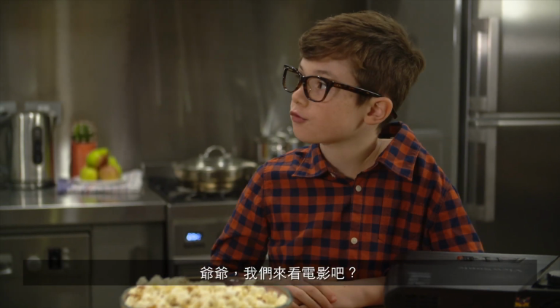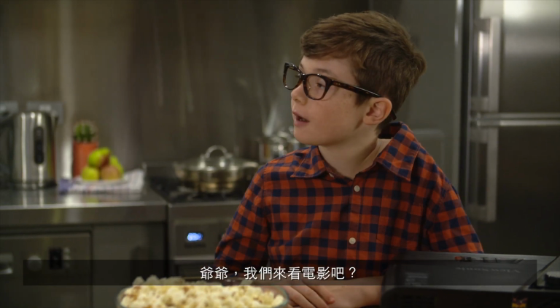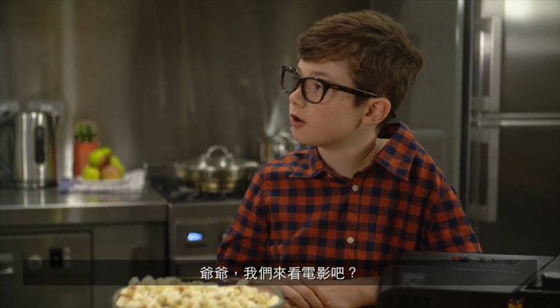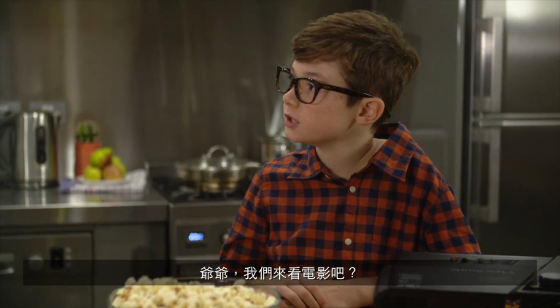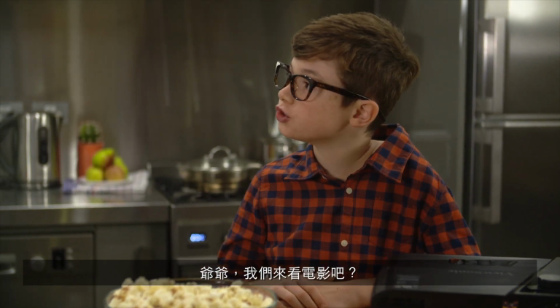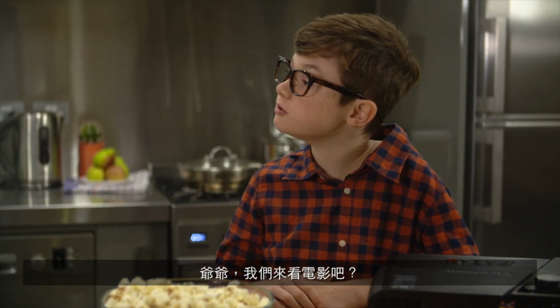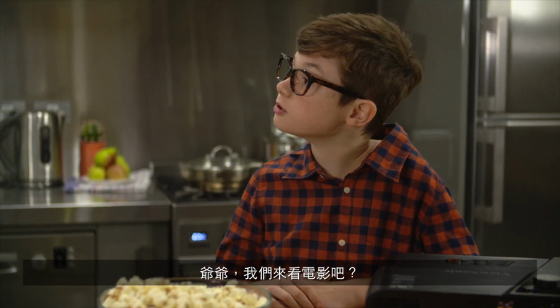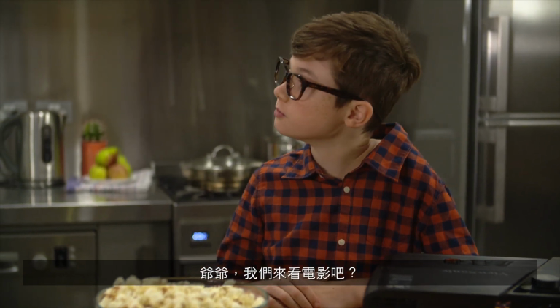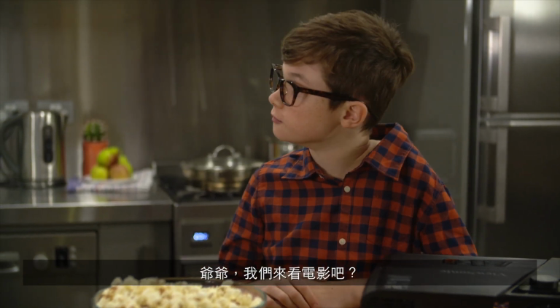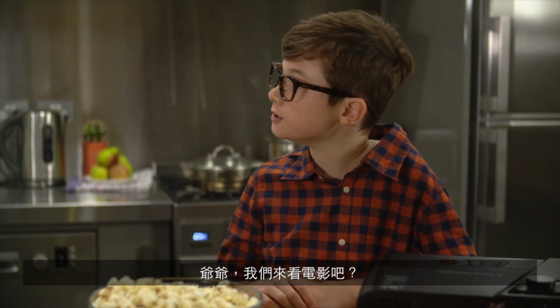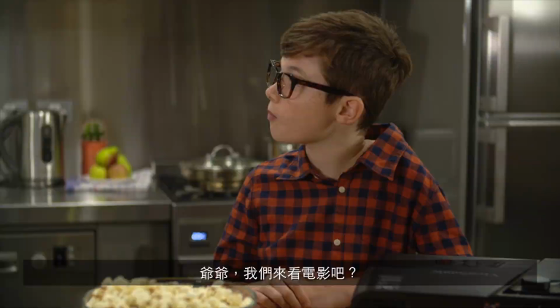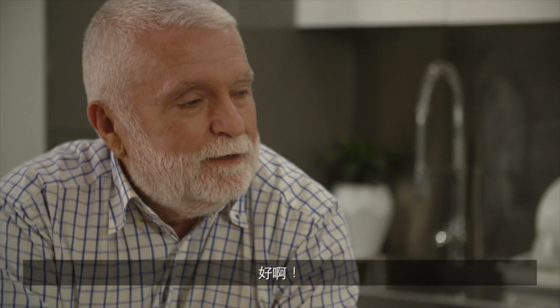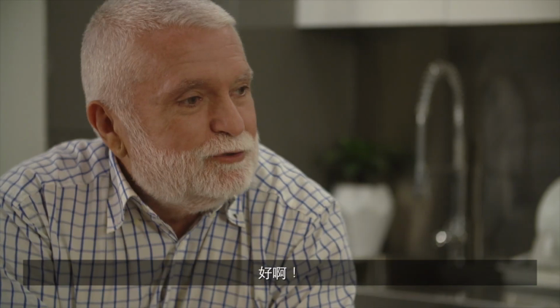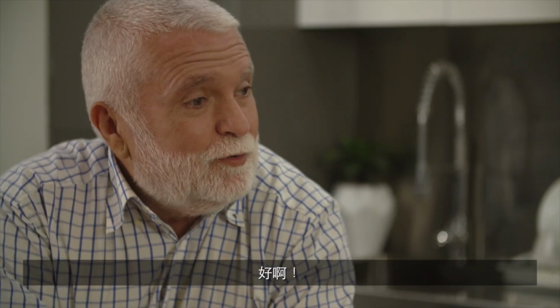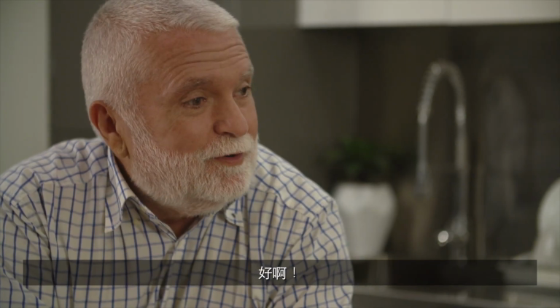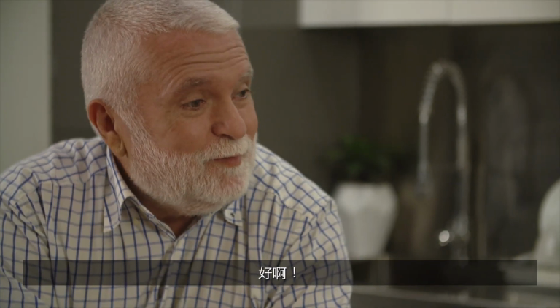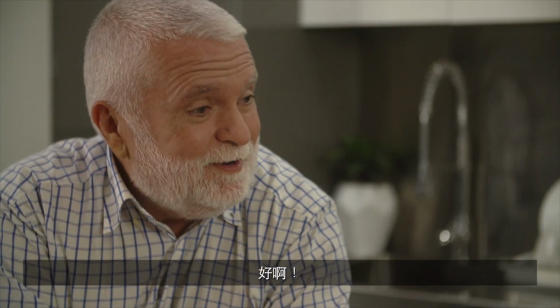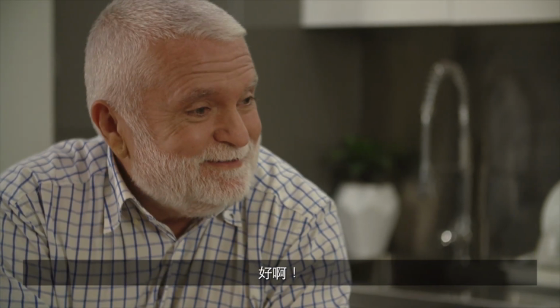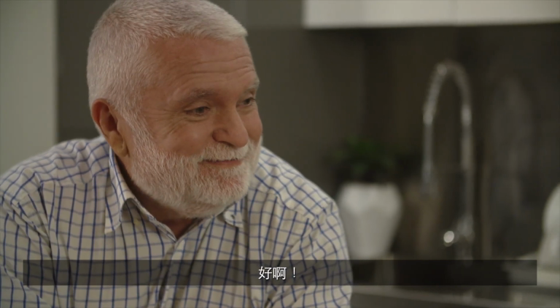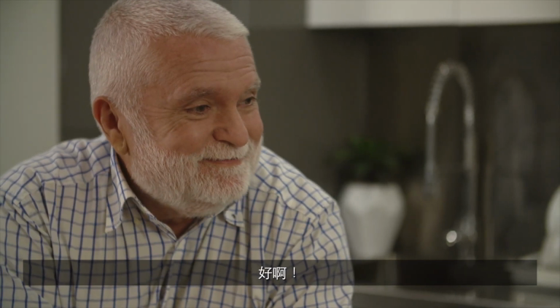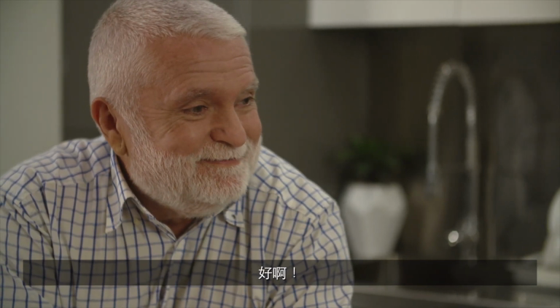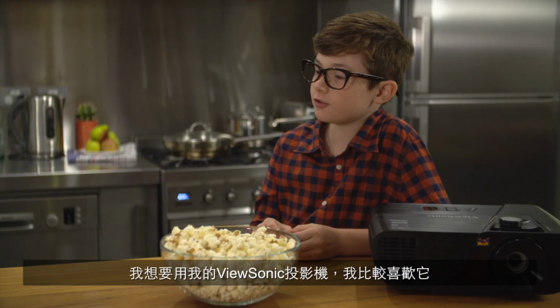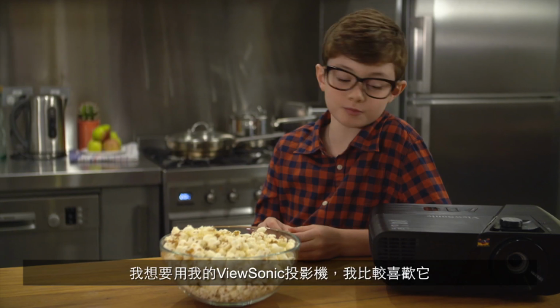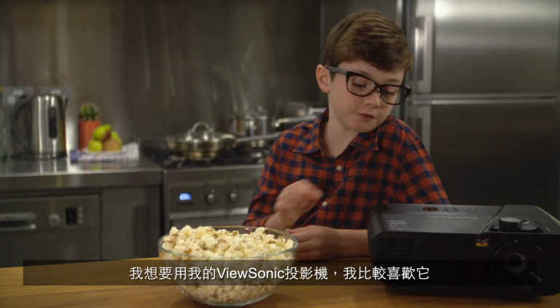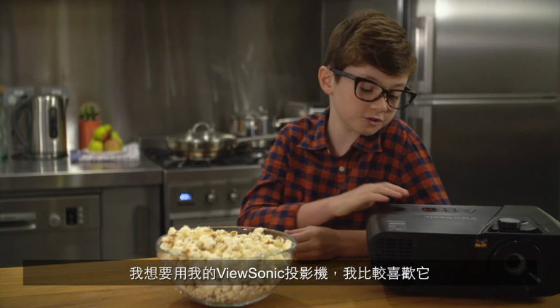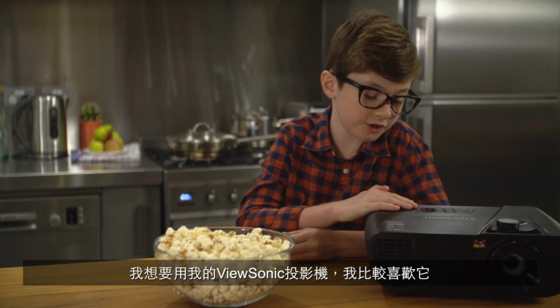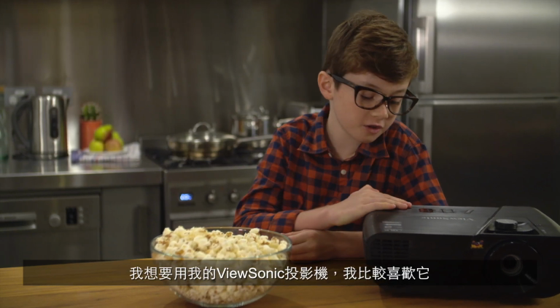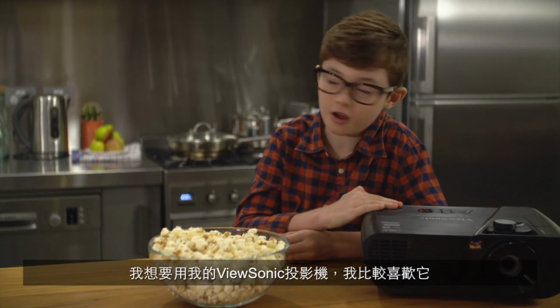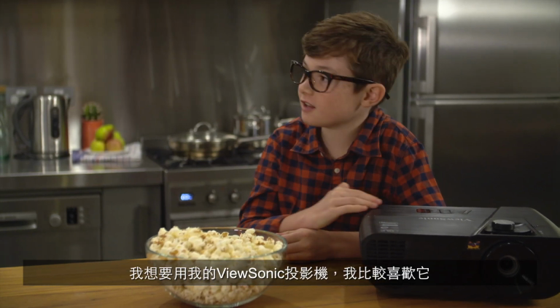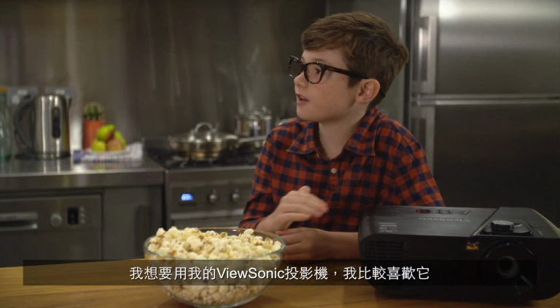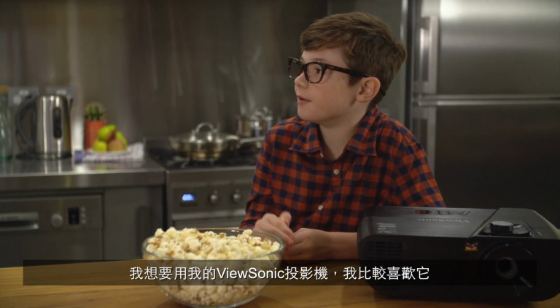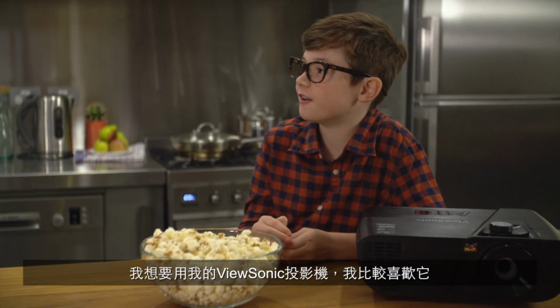Grandpa, should I be watching a movie? Sure, why not? I want to use my ViewSonic. I like it better.